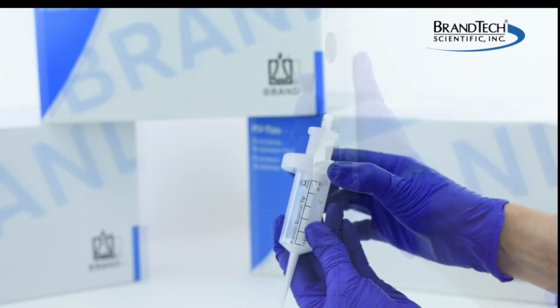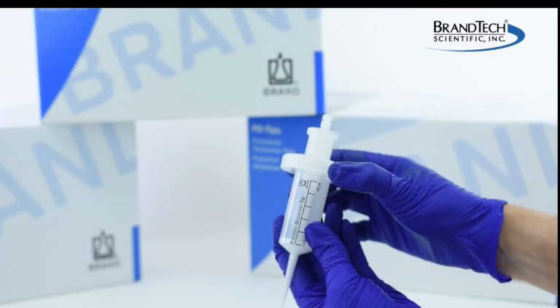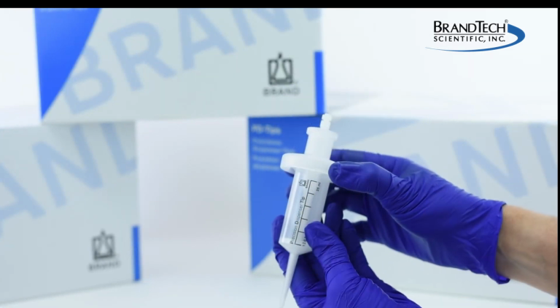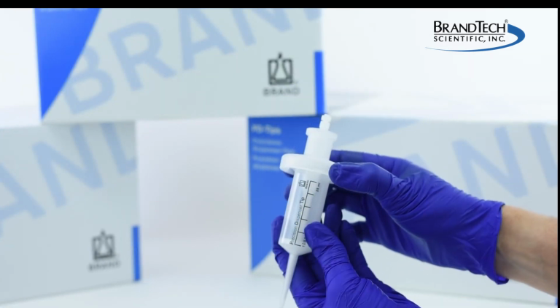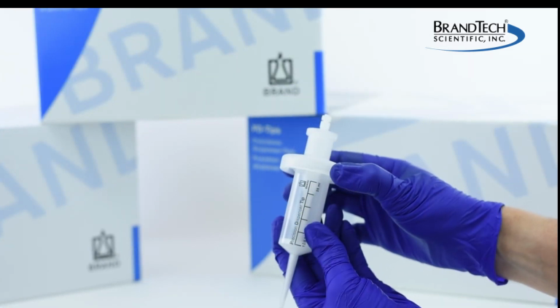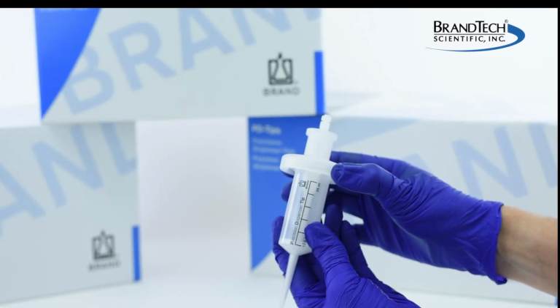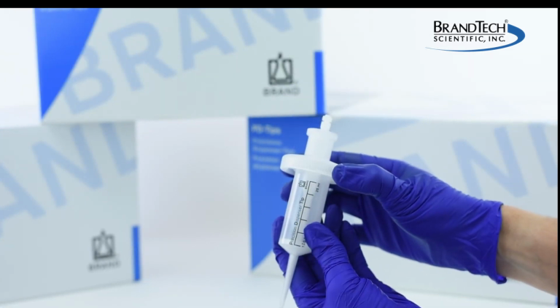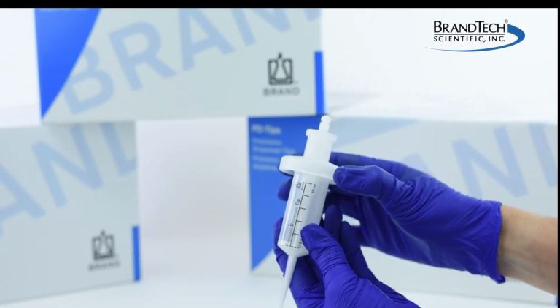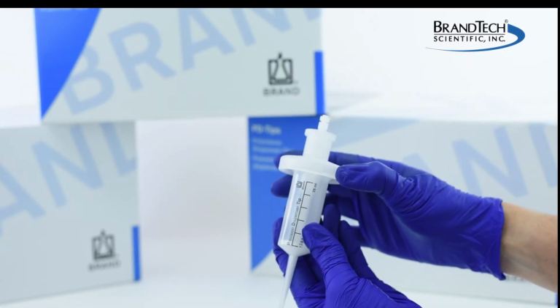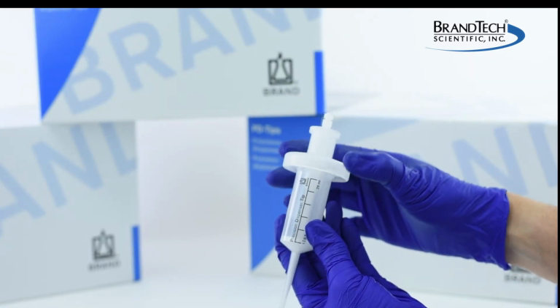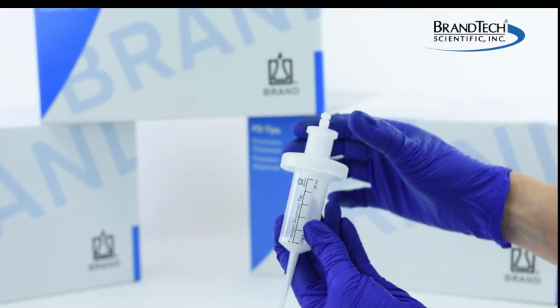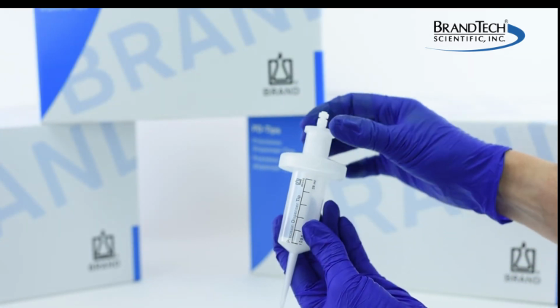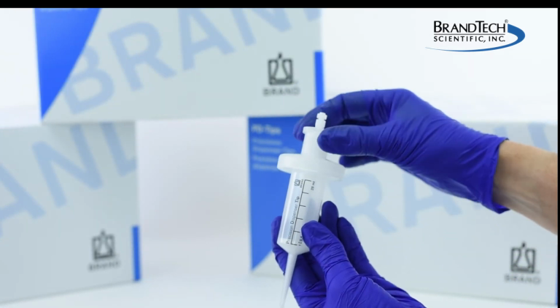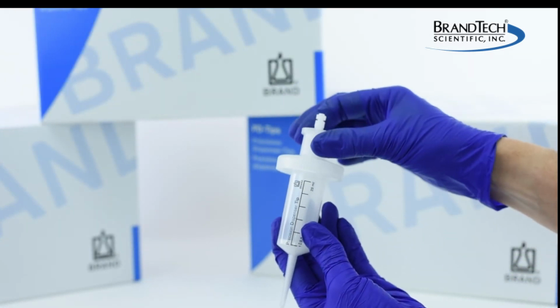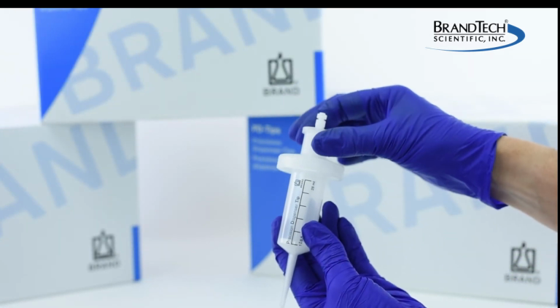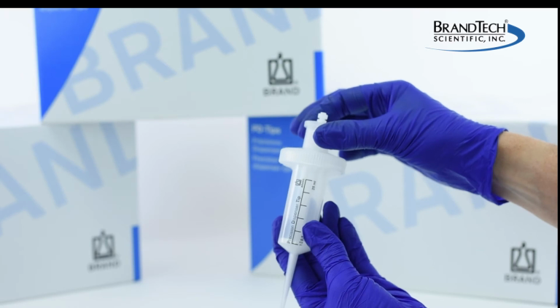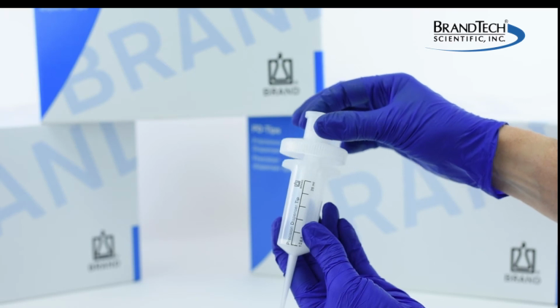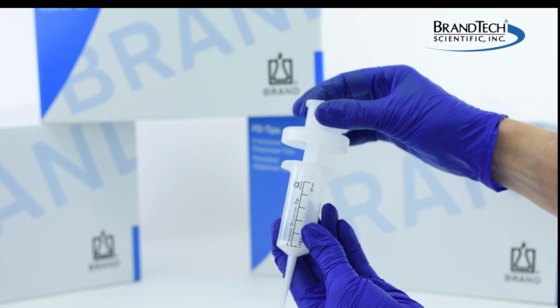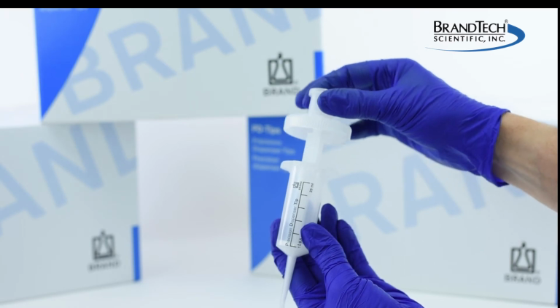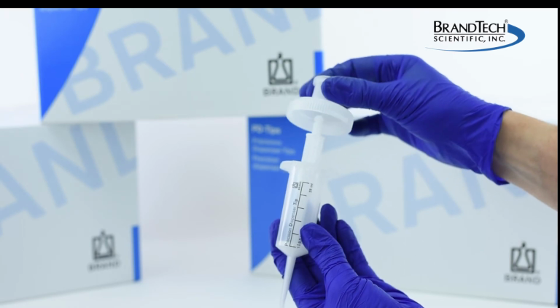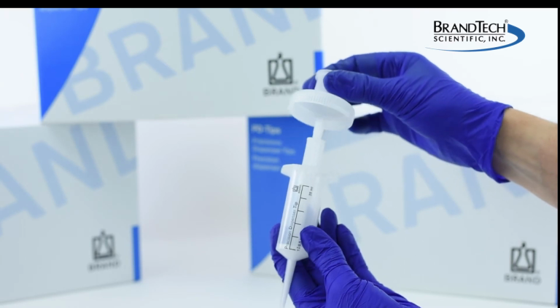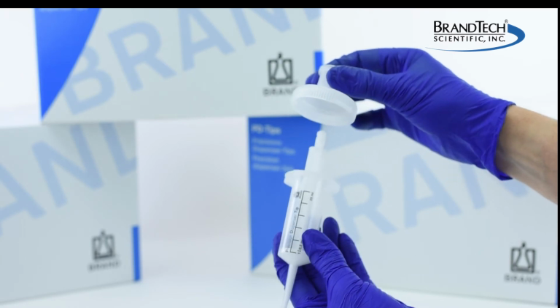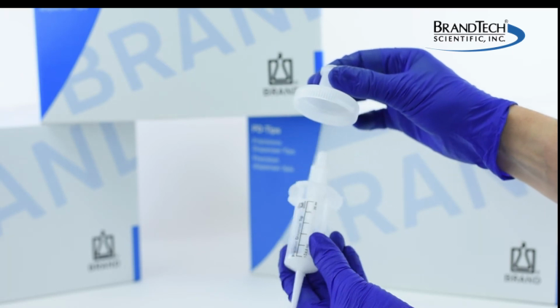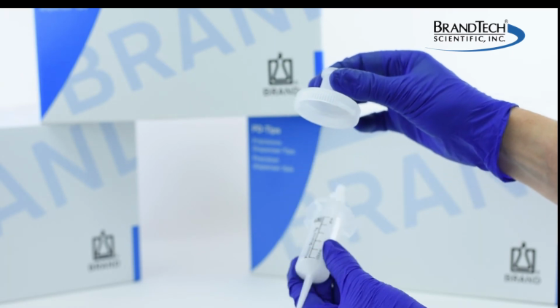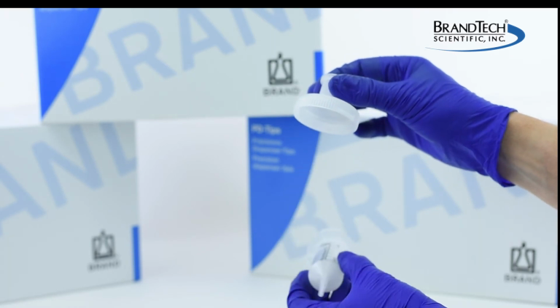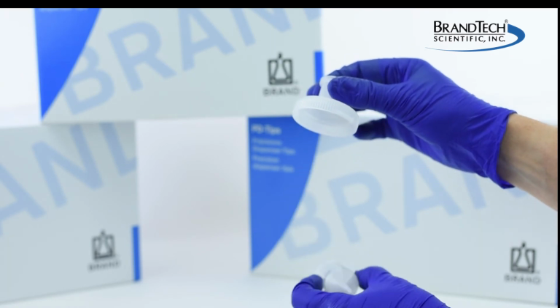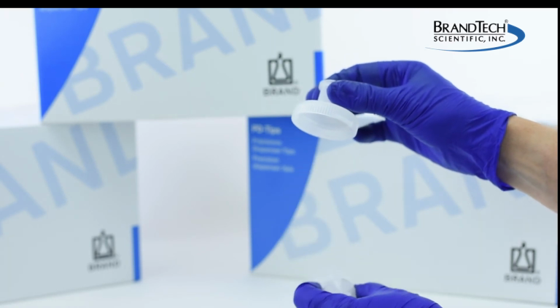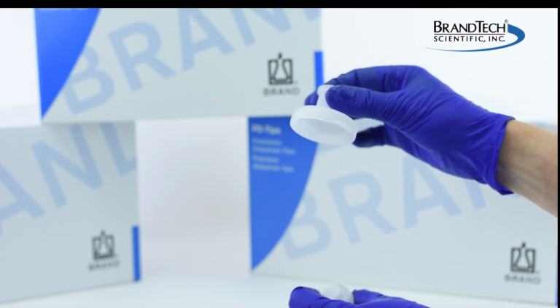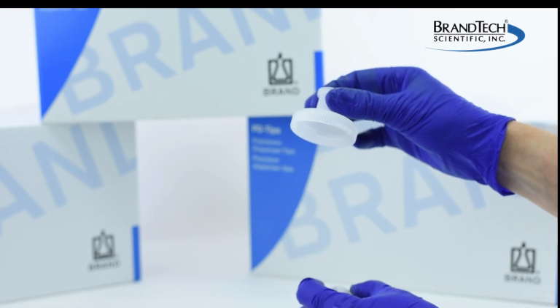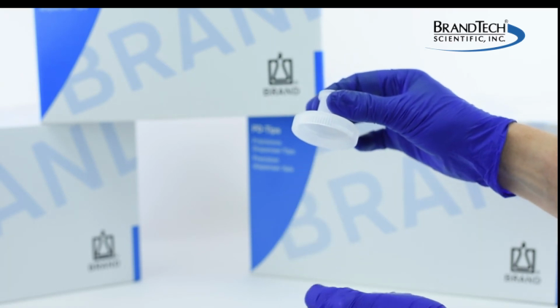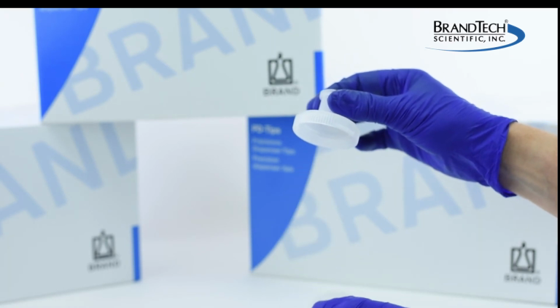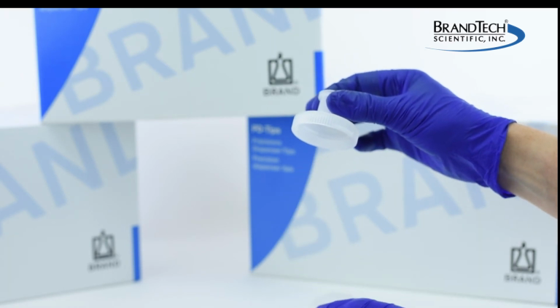Once the tip has been used, the adapter can be removed and applied to a new PD tip.